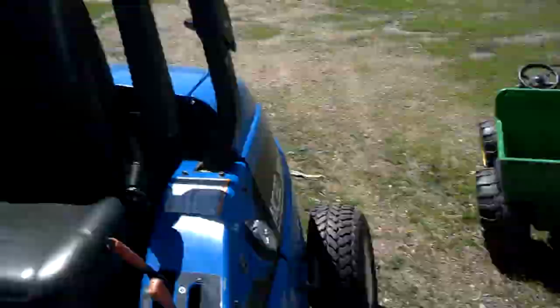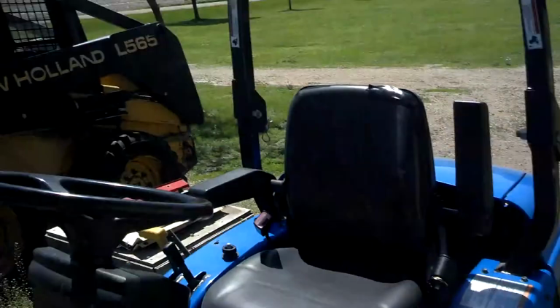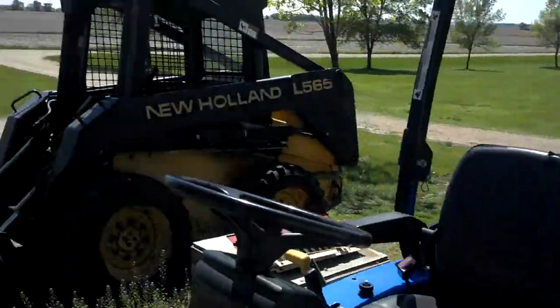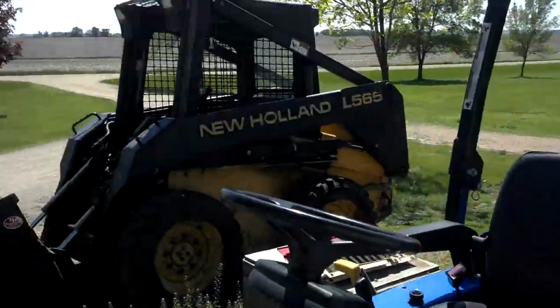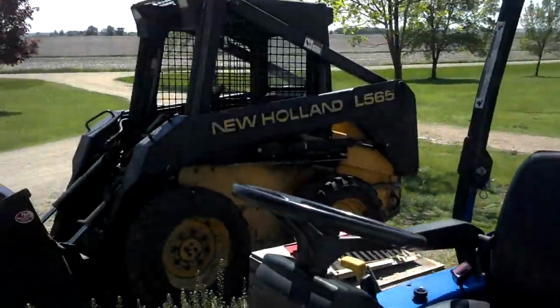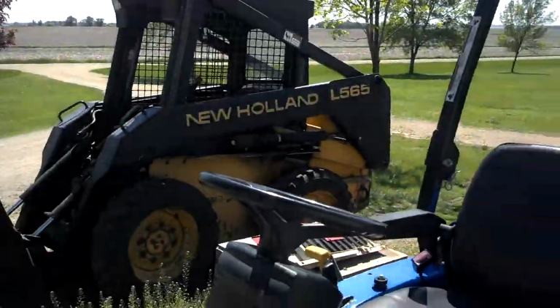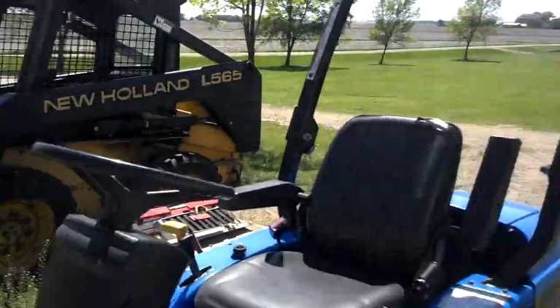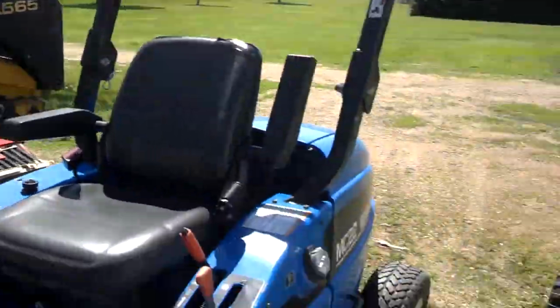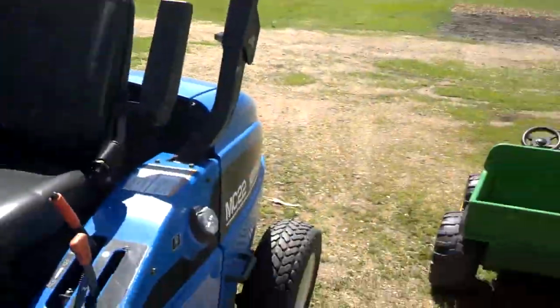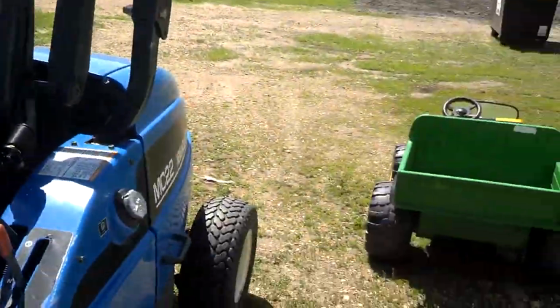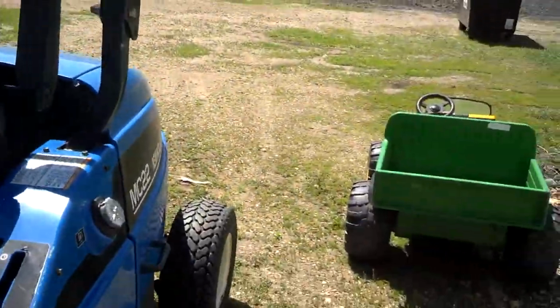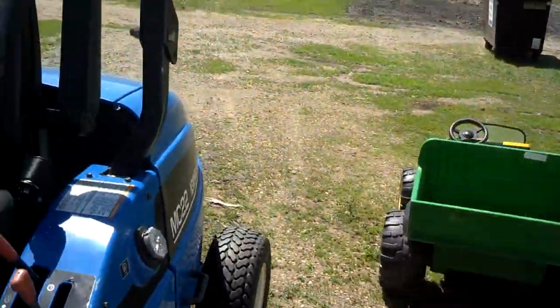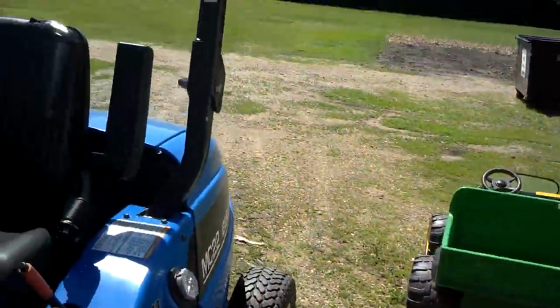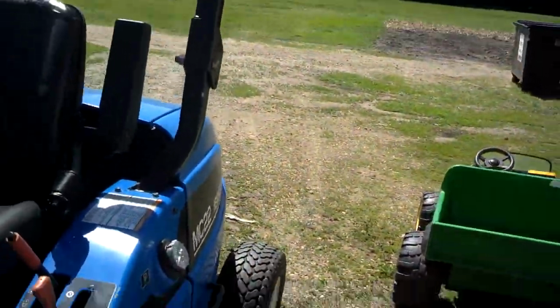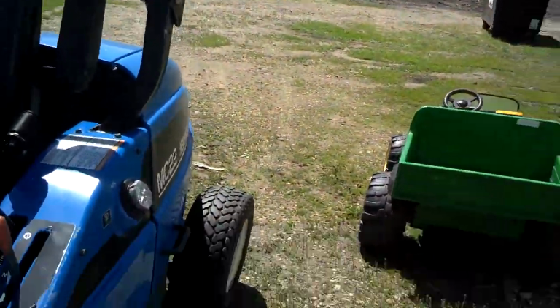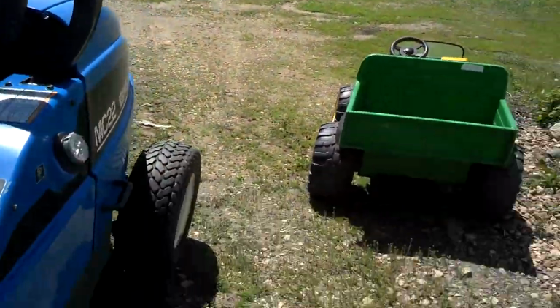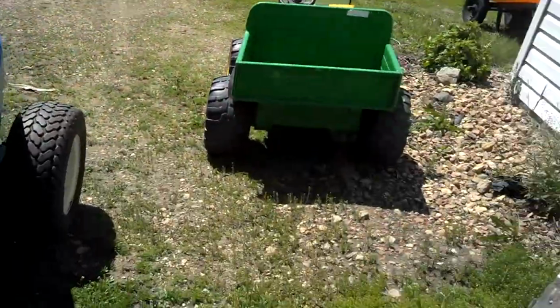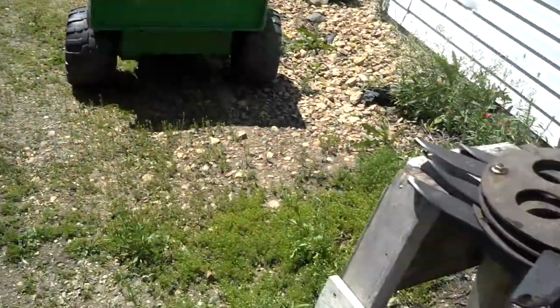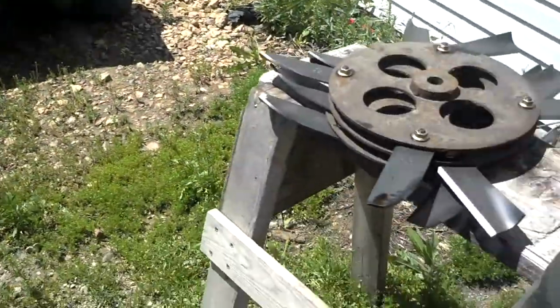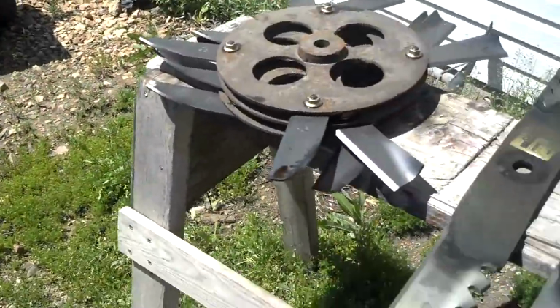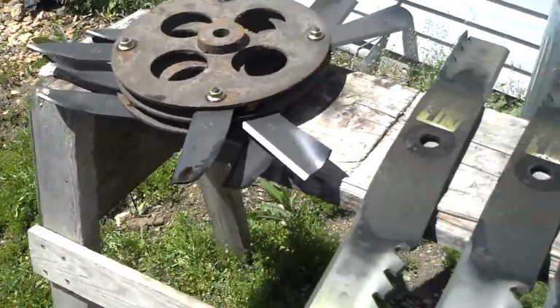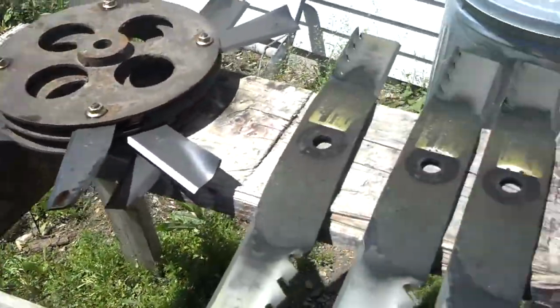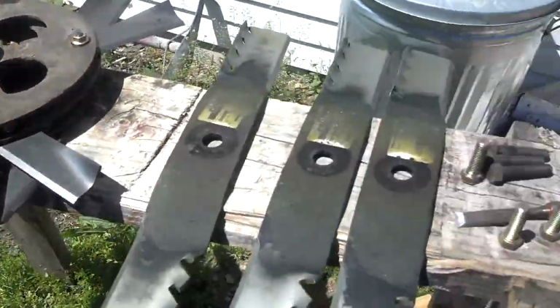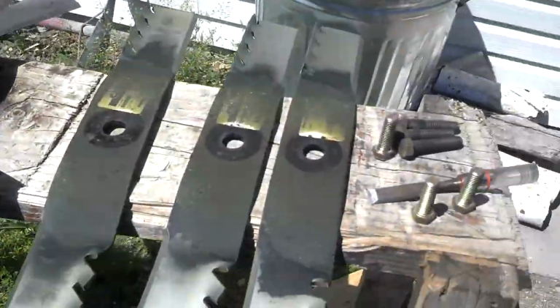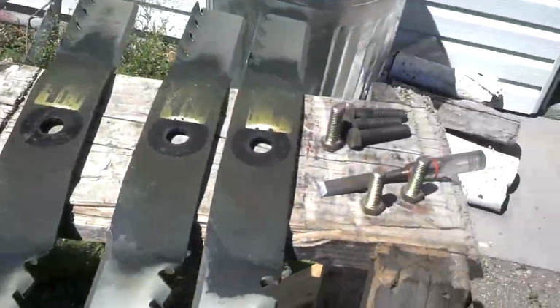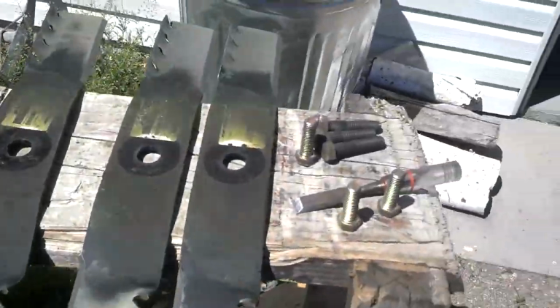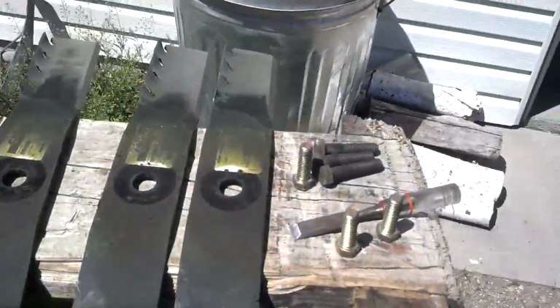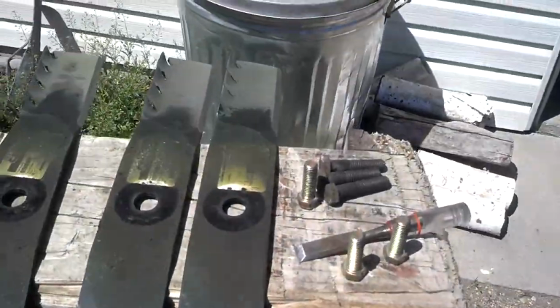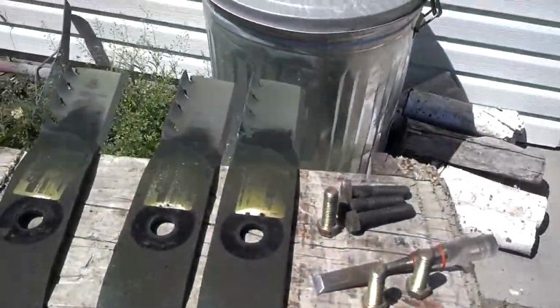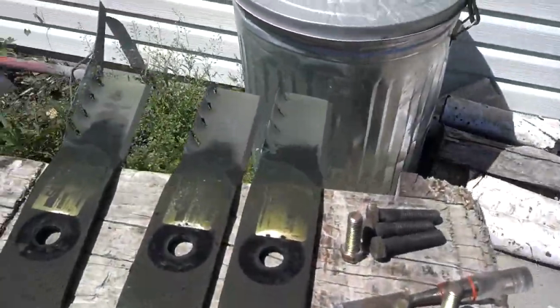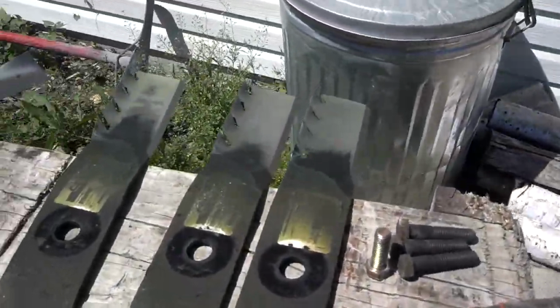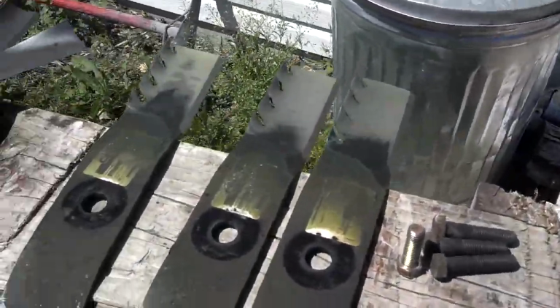Skid steer, little four cylinder there, three cylinder in this one. Love the diesel though, gotta love it.